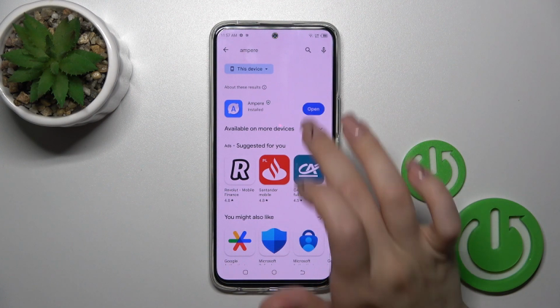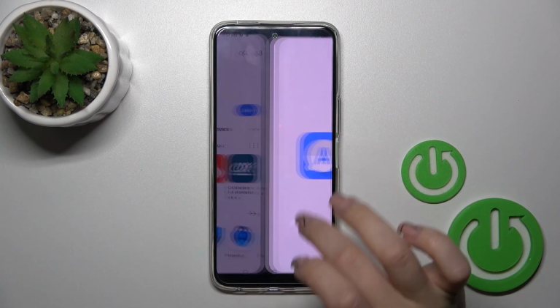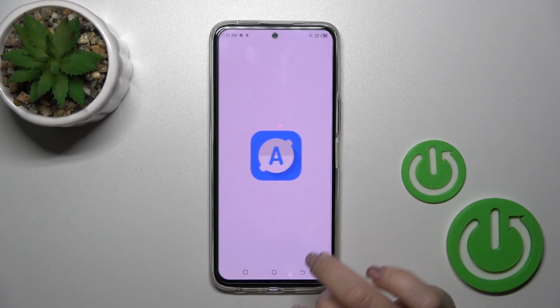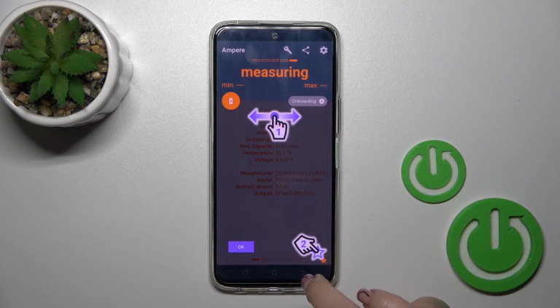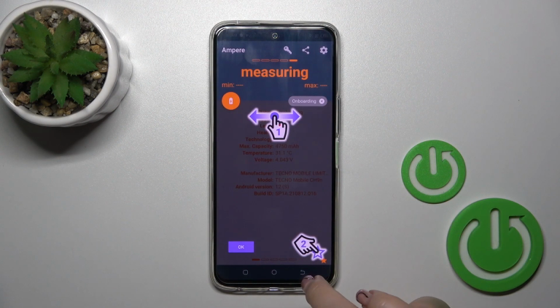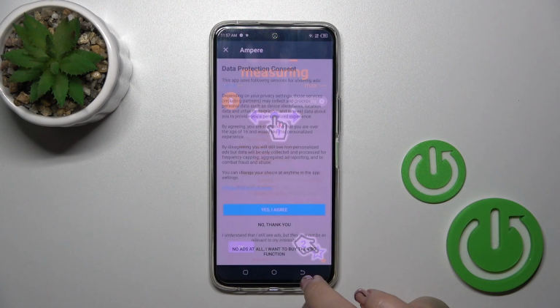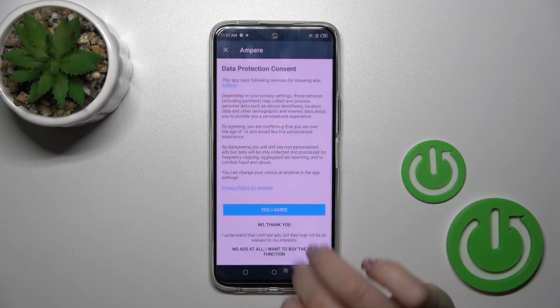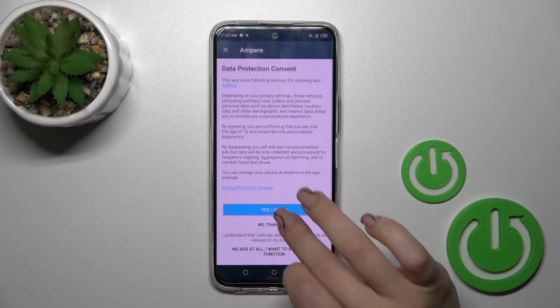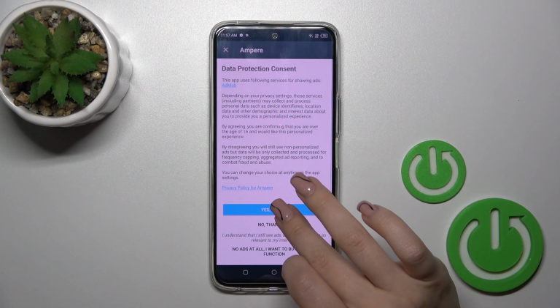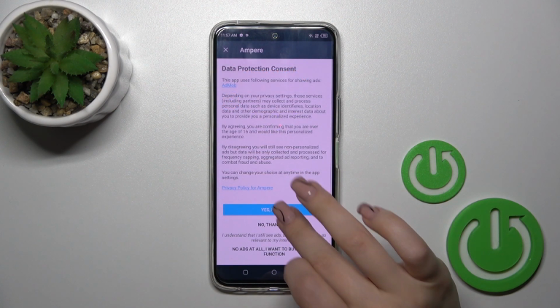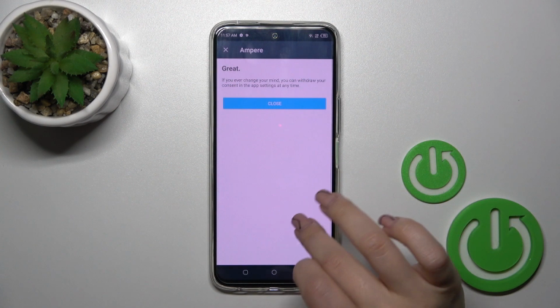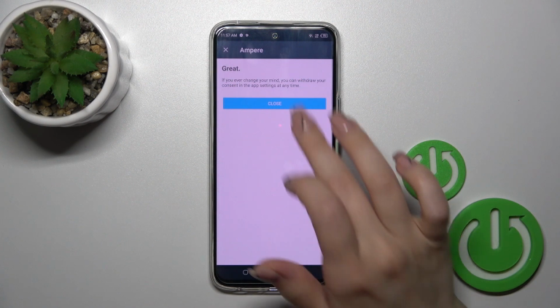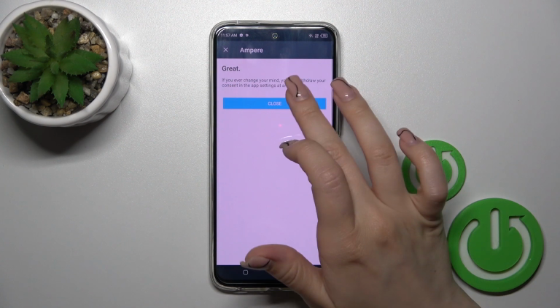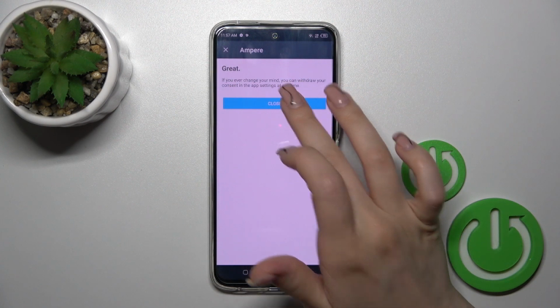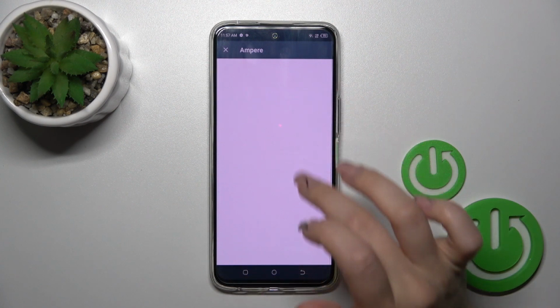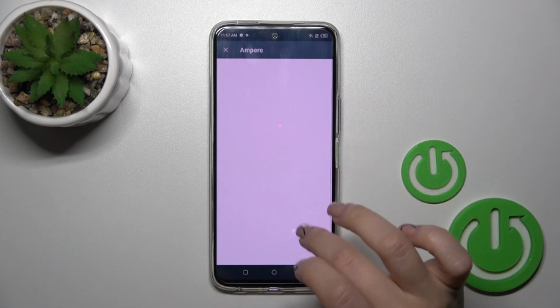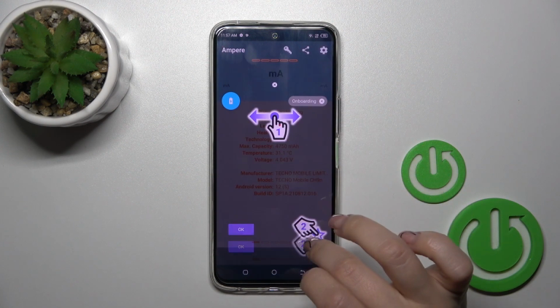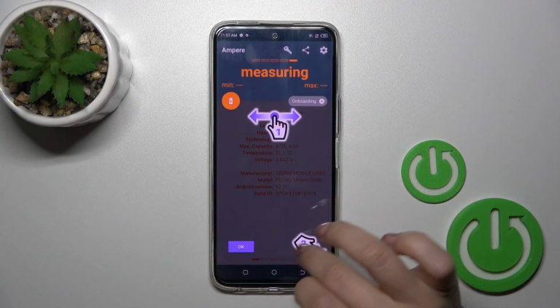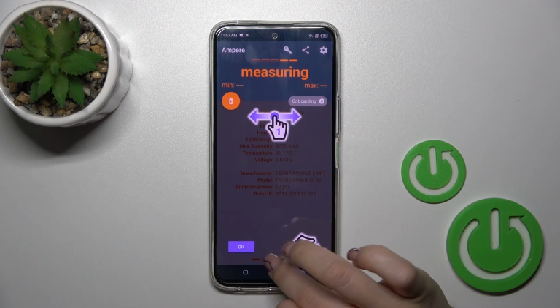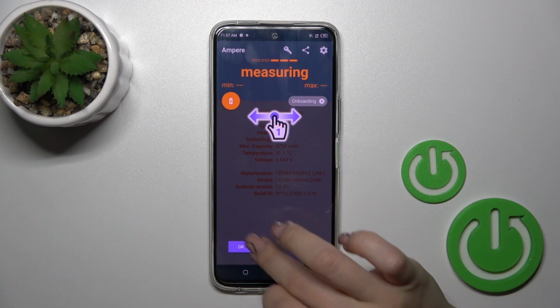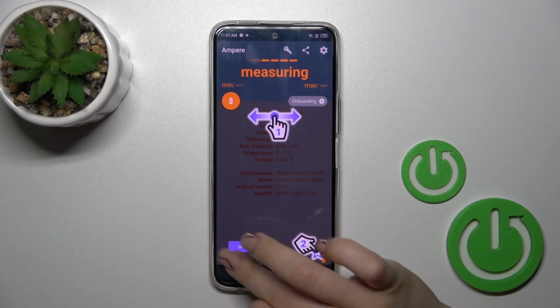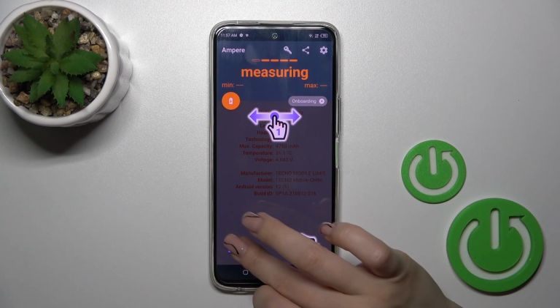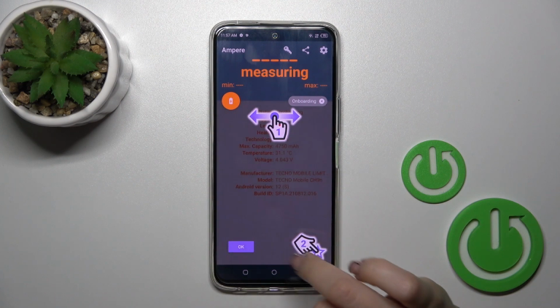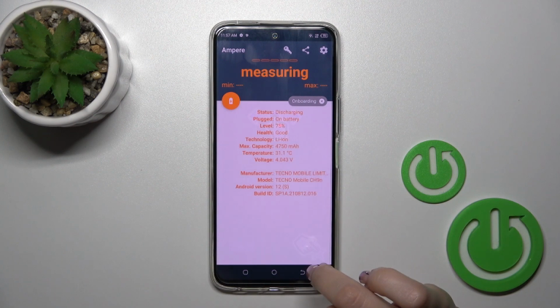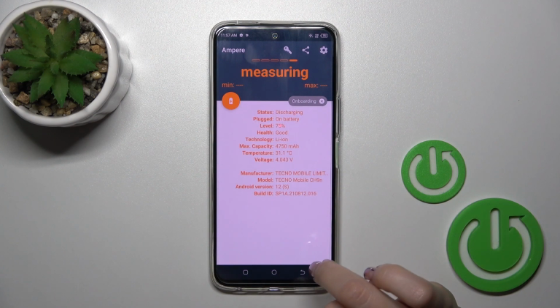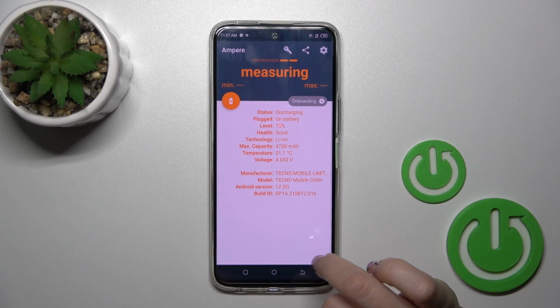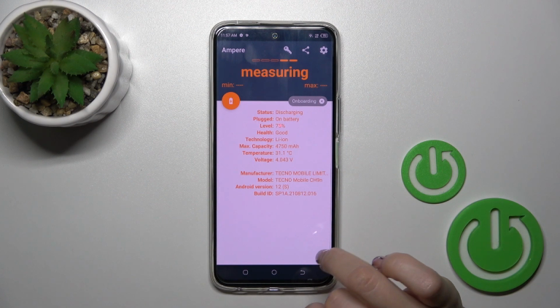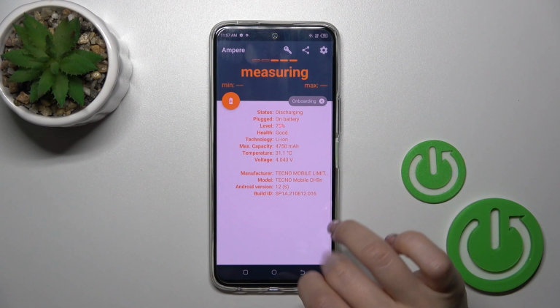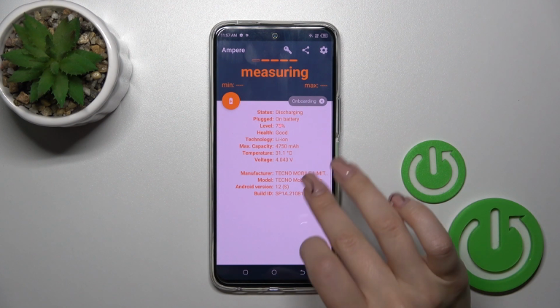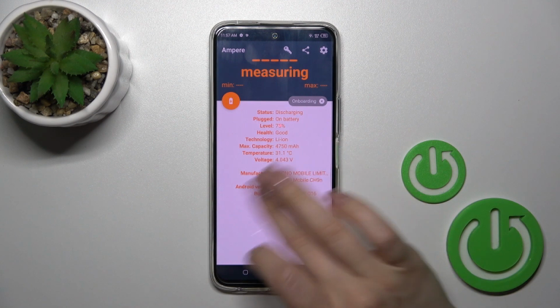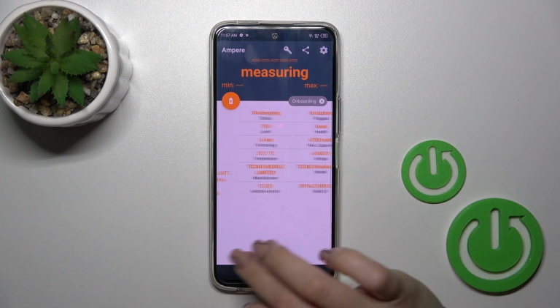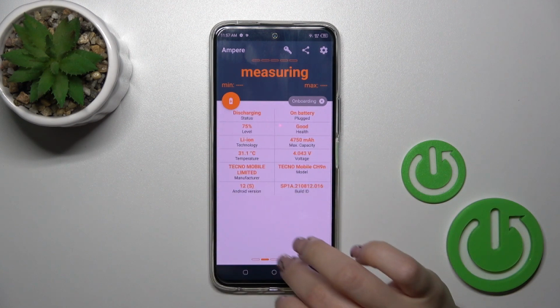After that just tap to open the app, click yes to agree, pick close and tap OK on the left down corner.